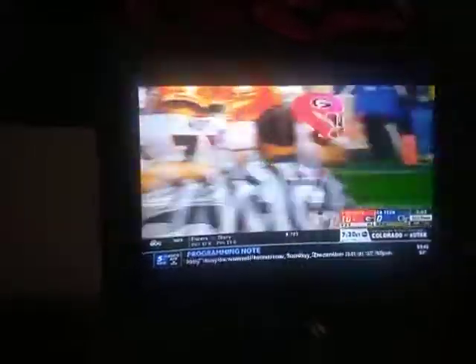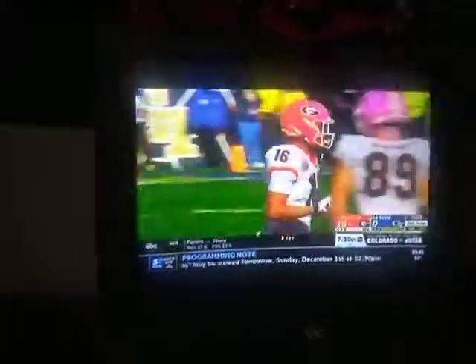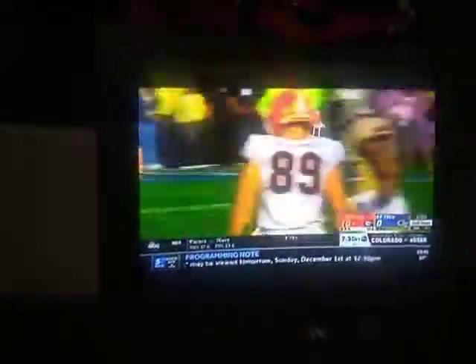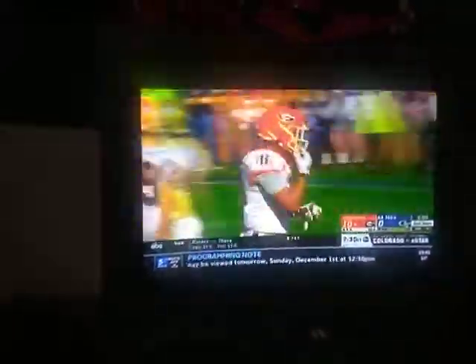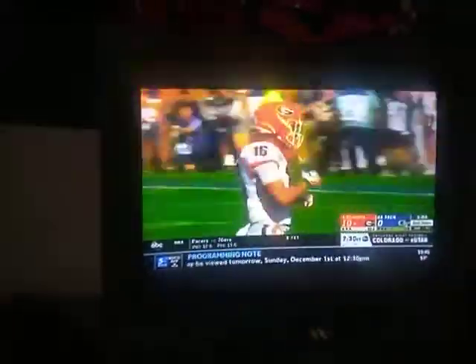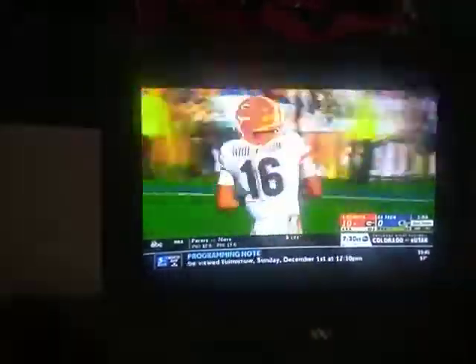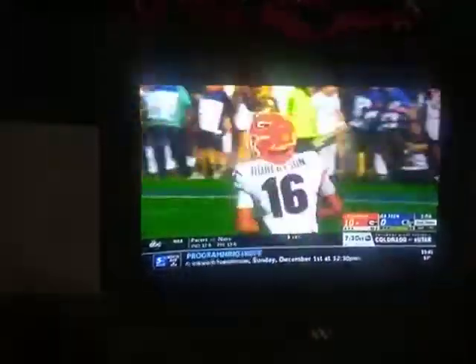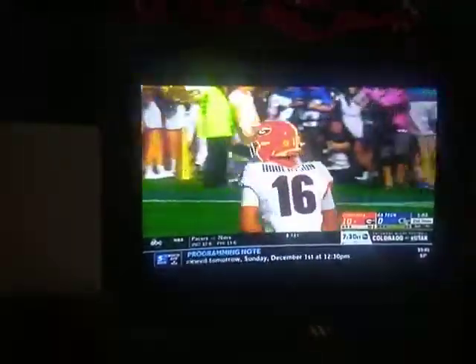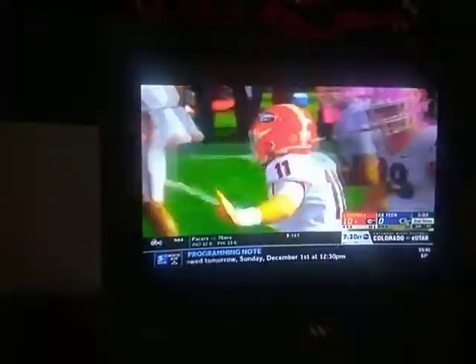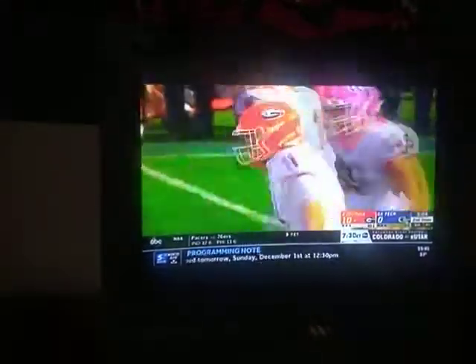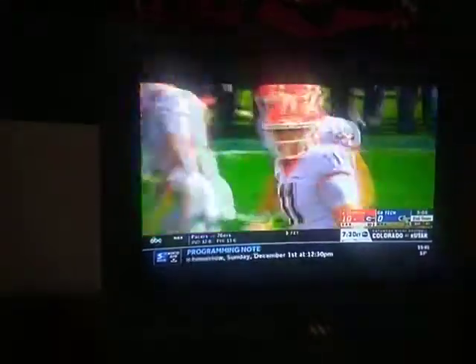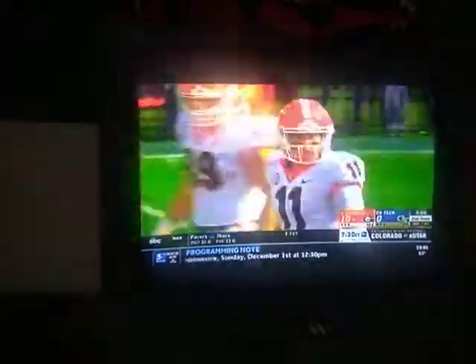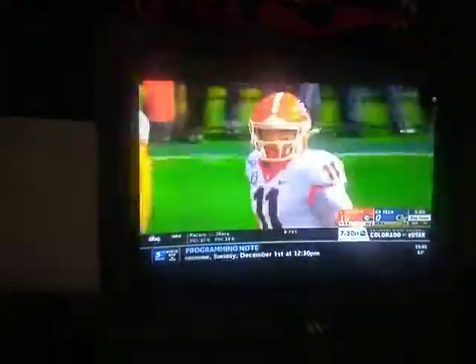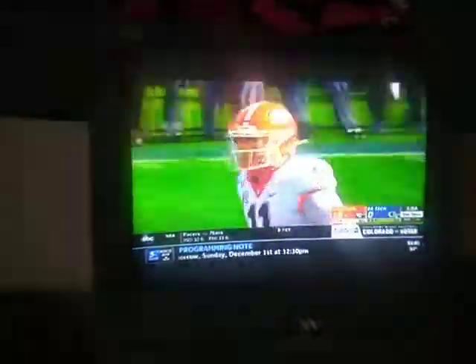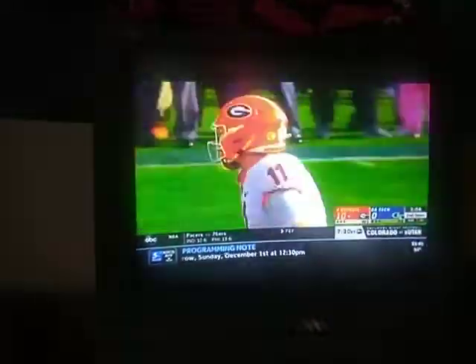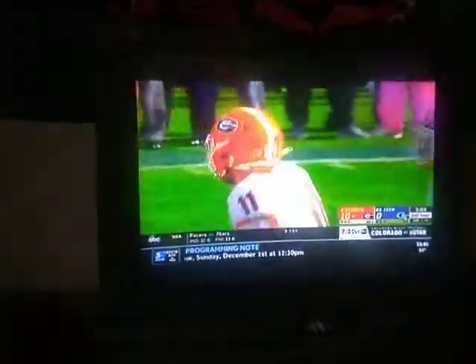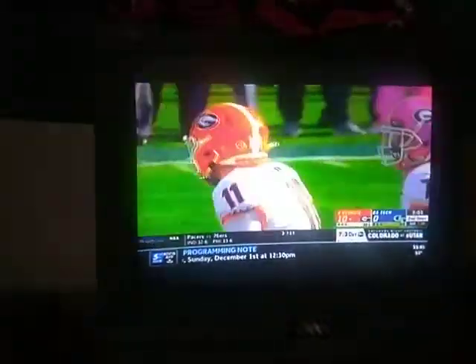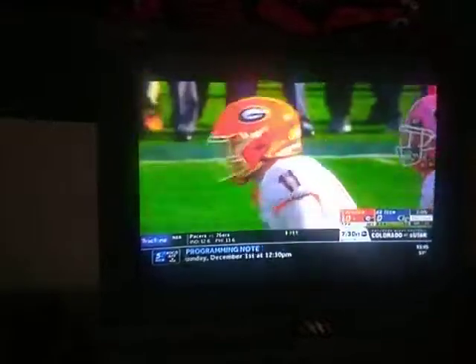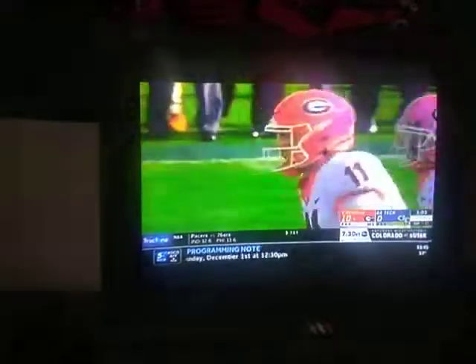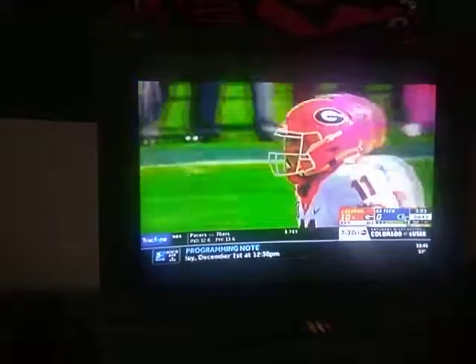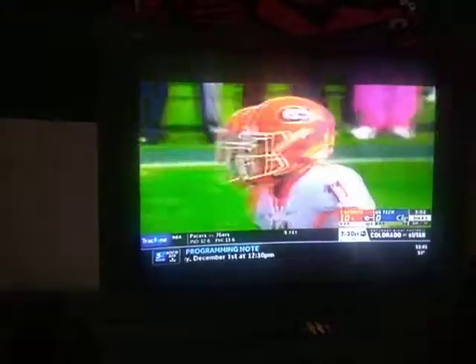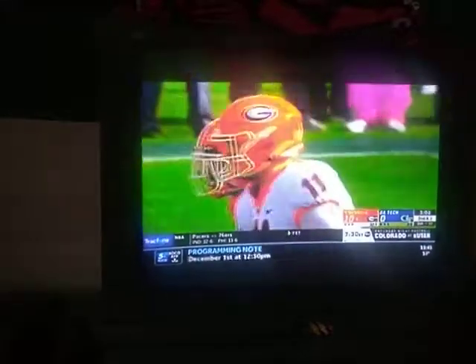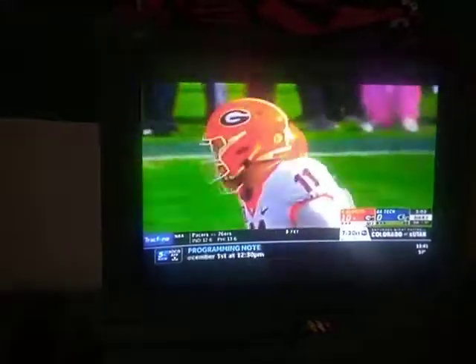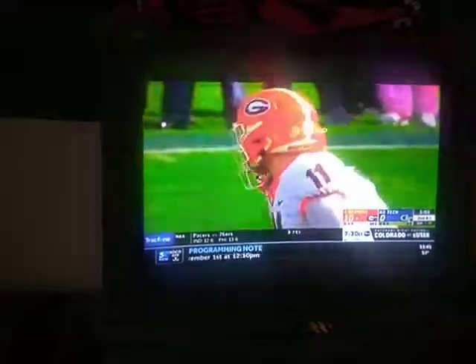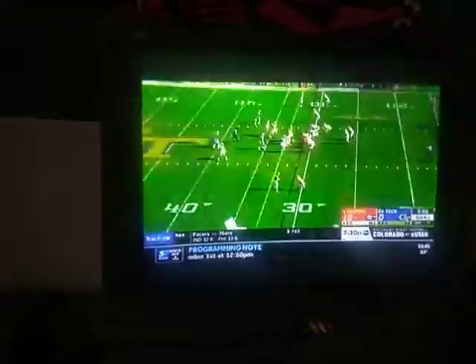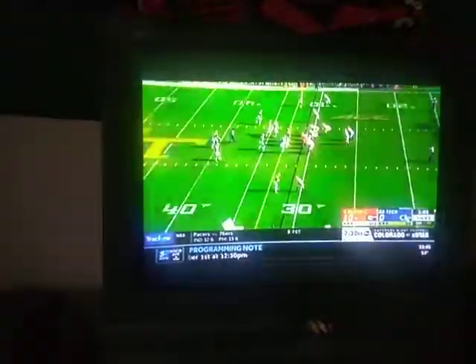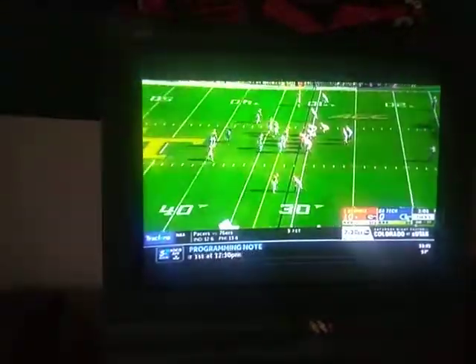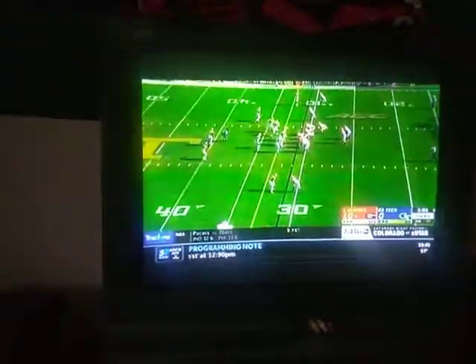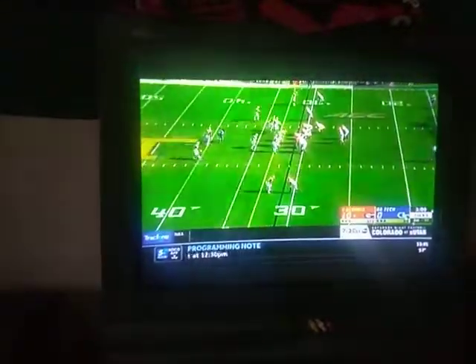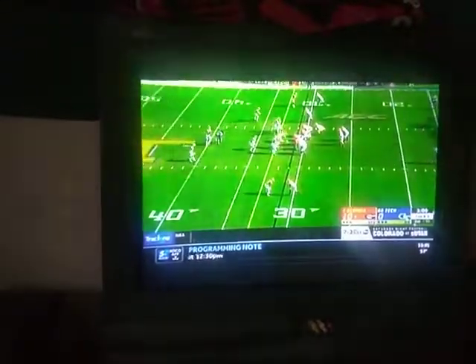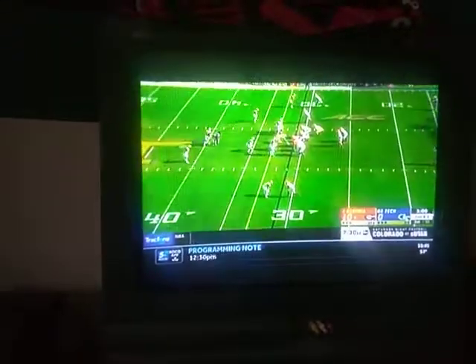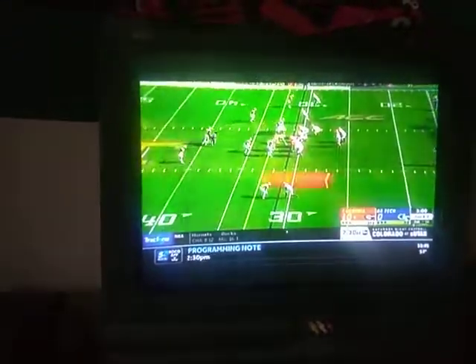Alright, we back y'all. Georgia Tech went three and out on their last drive. They fumbled the ball but they recovered it. Georgia Tech punted the ball.